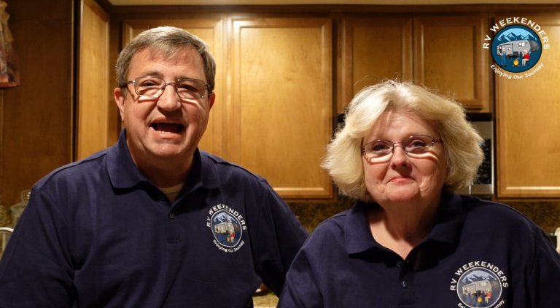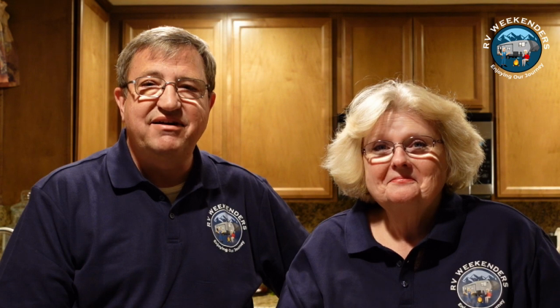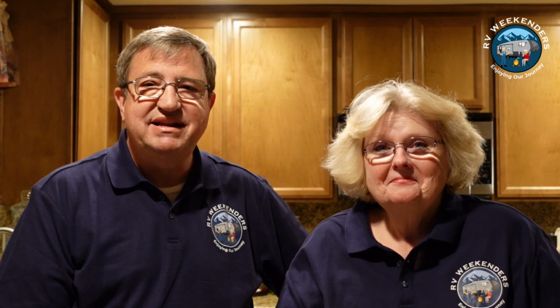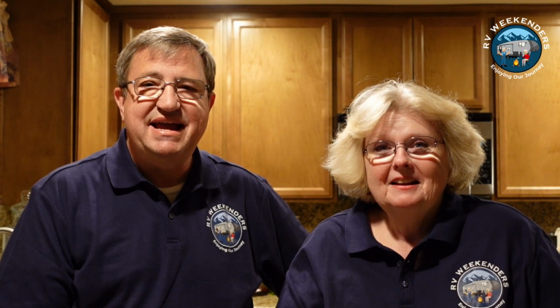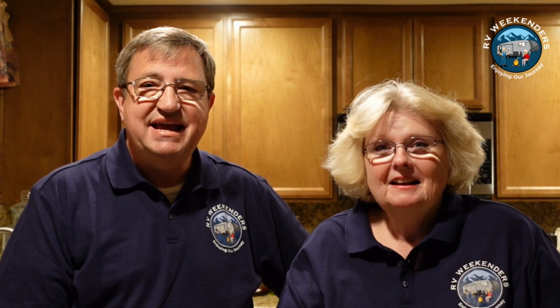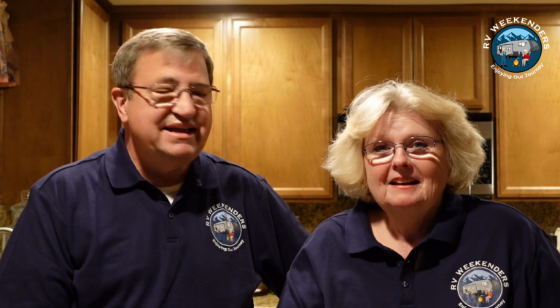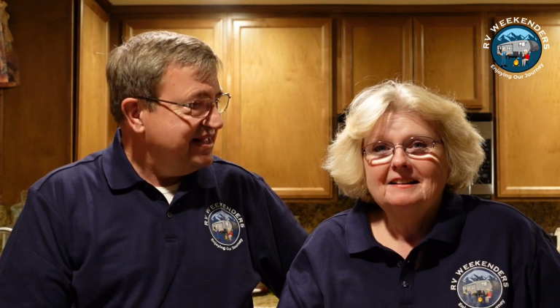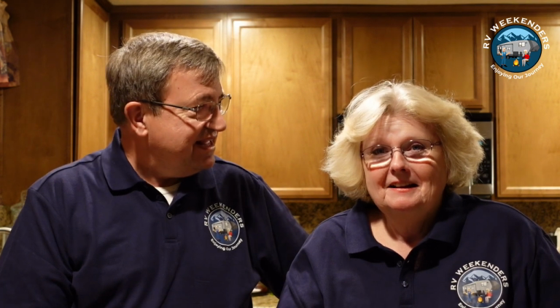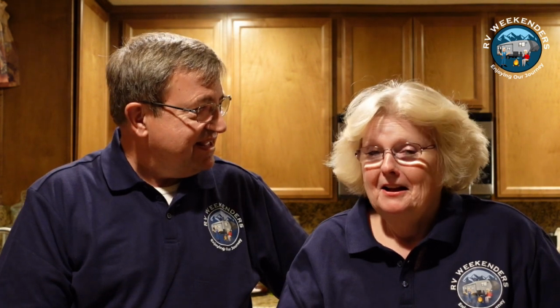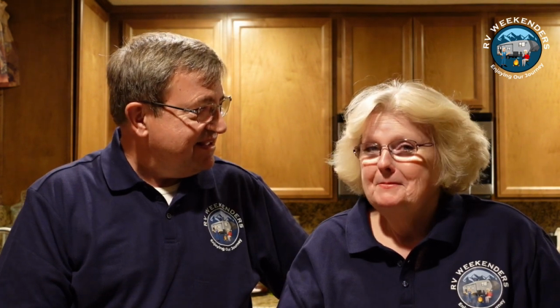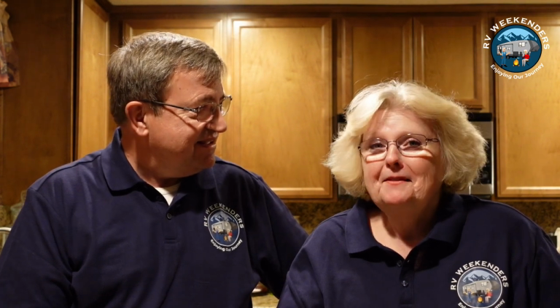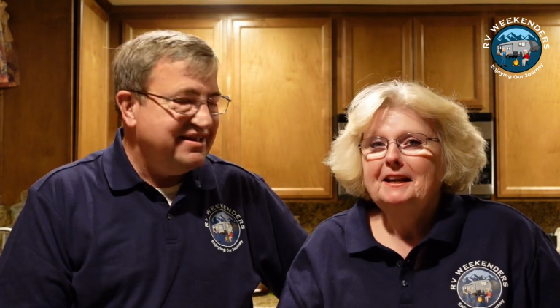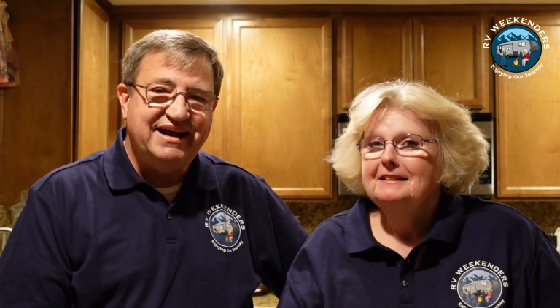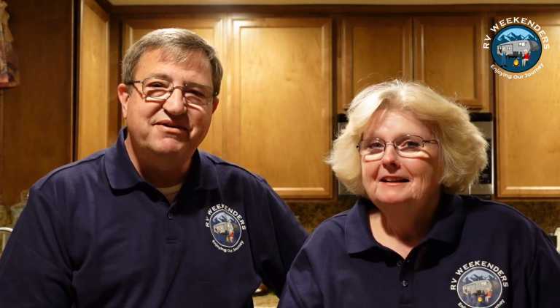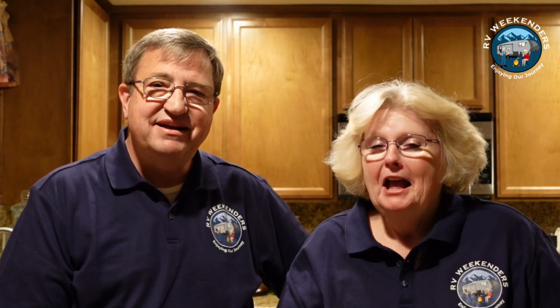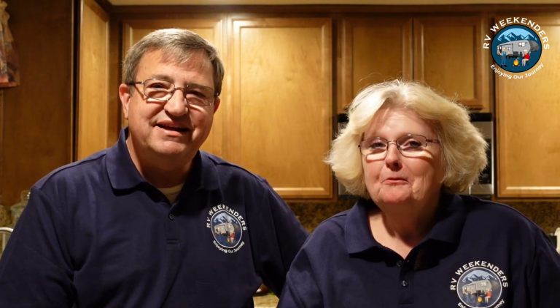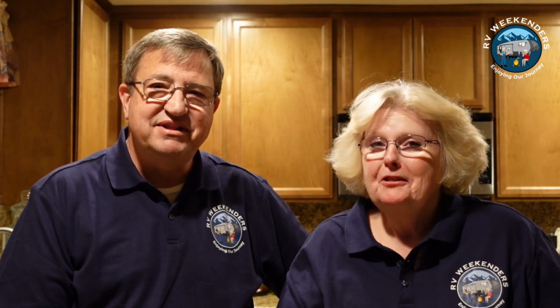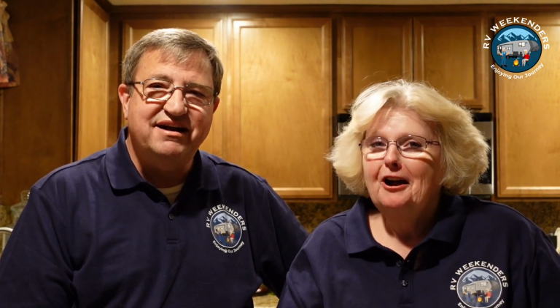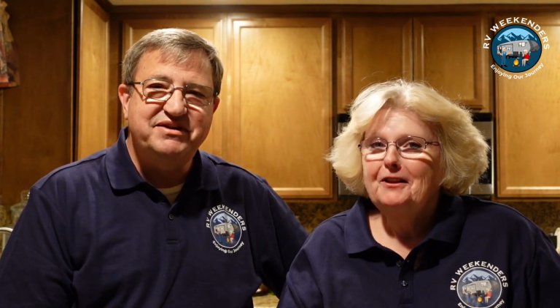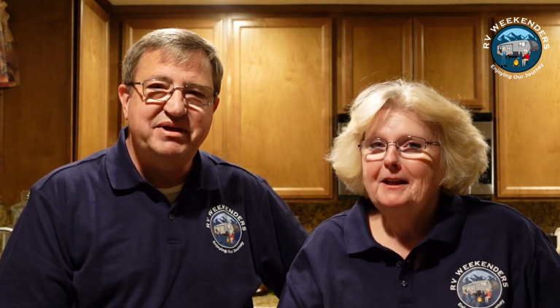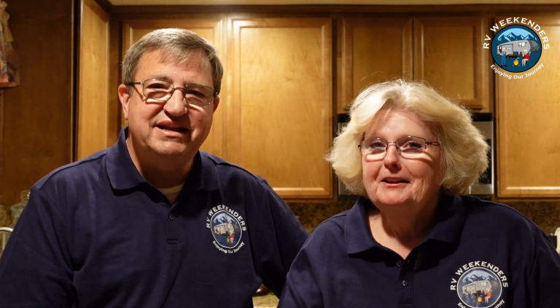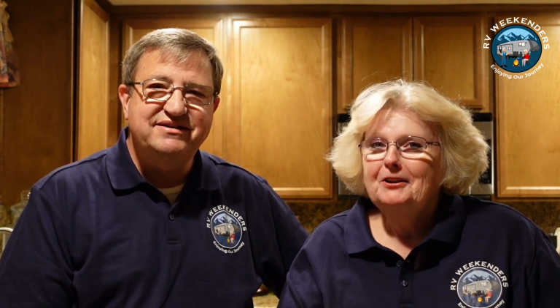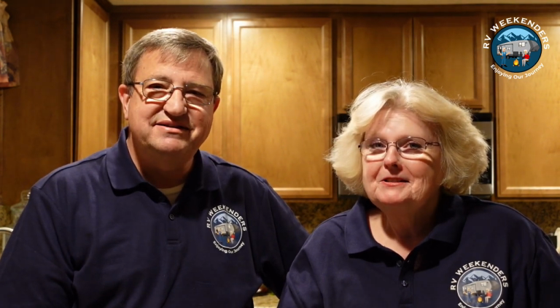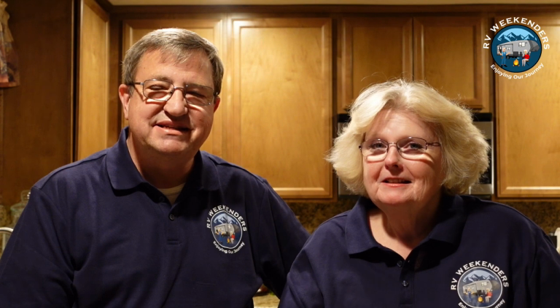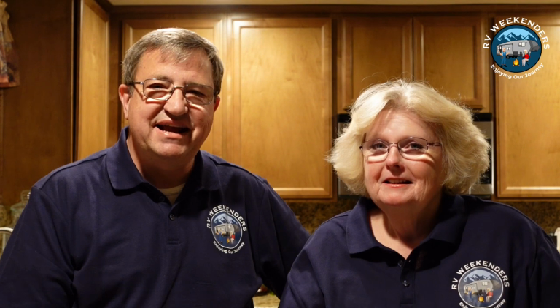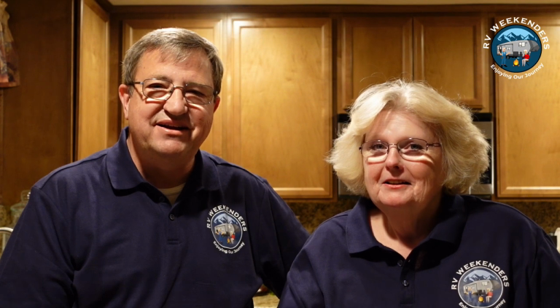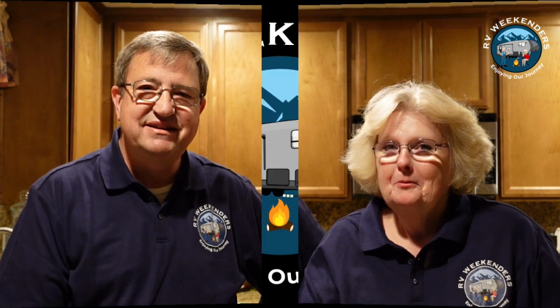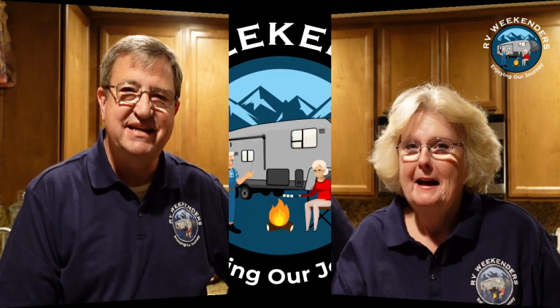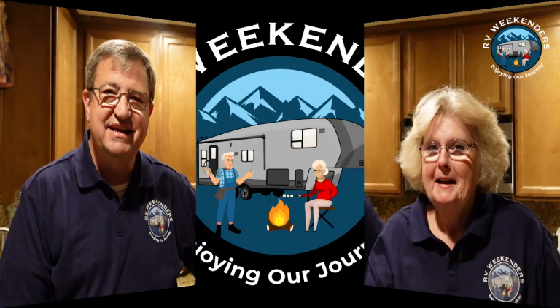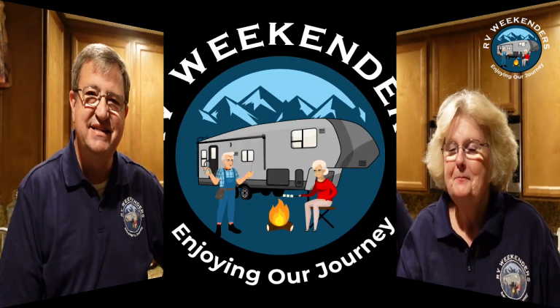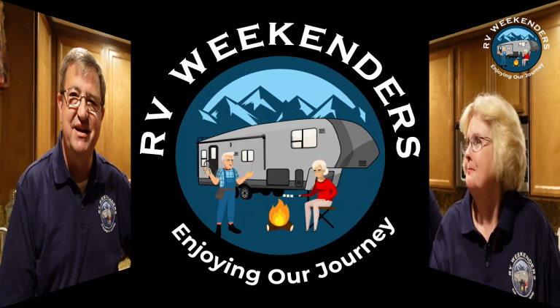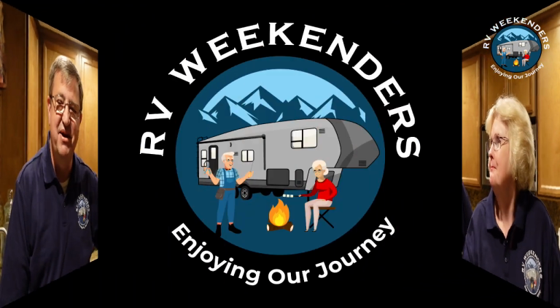Have a great day. I'm Stephanie and I'm Ron, and we're the RV Weekenders. Take care now — bye! See you on the road.